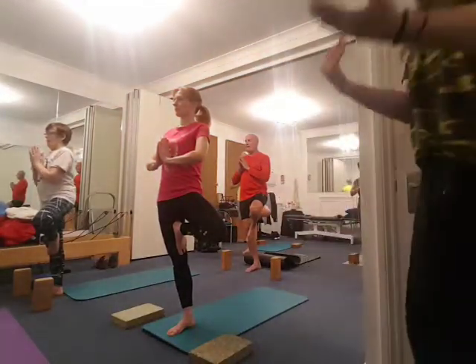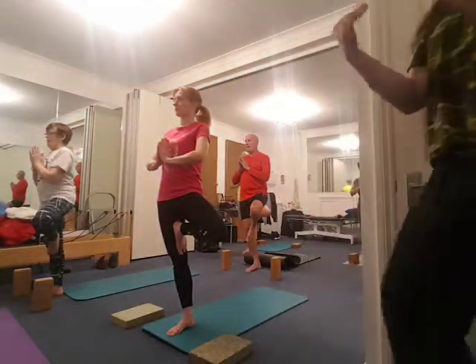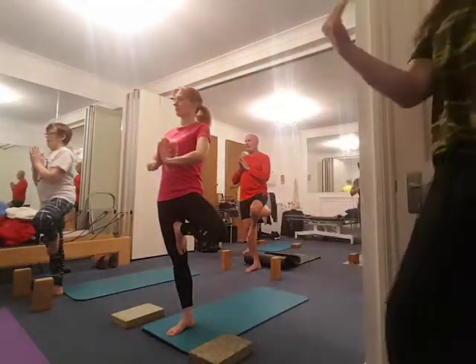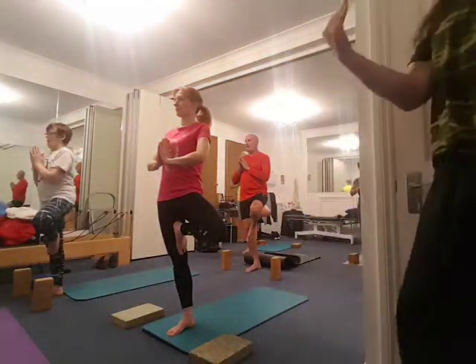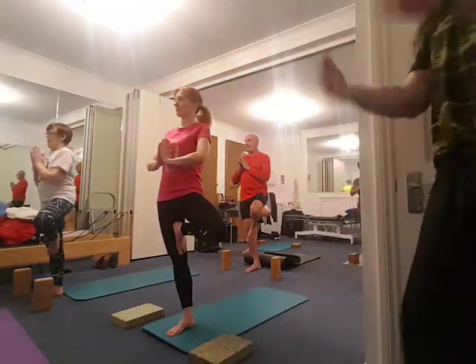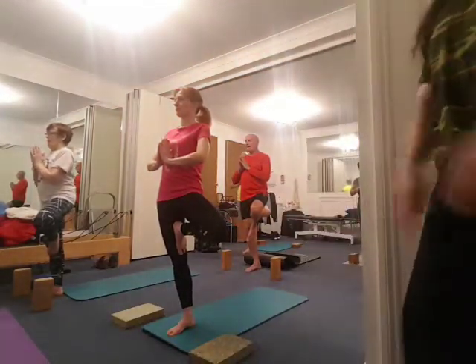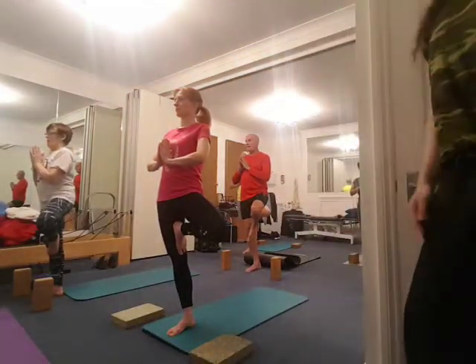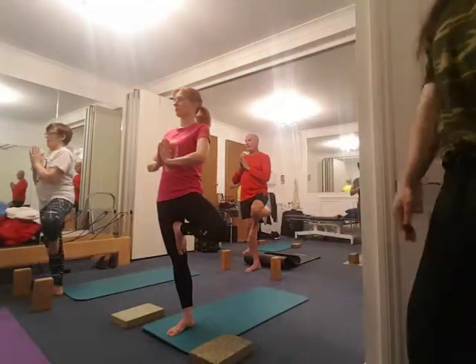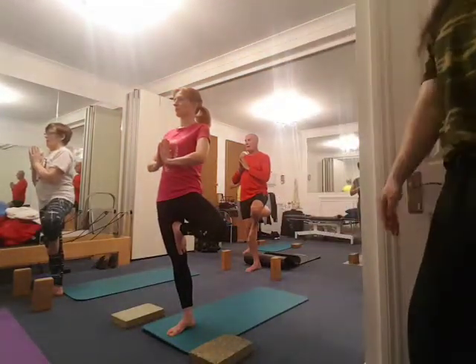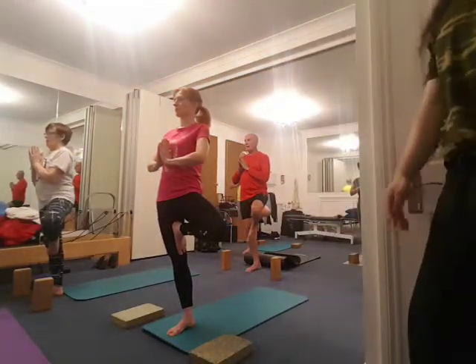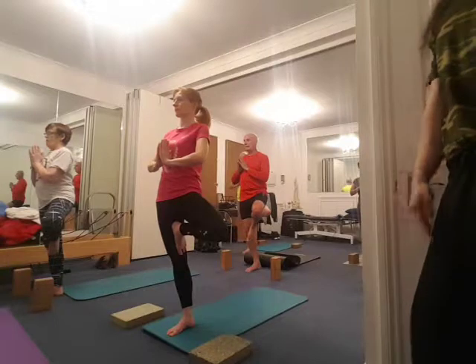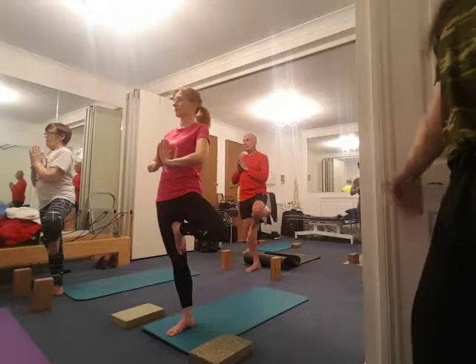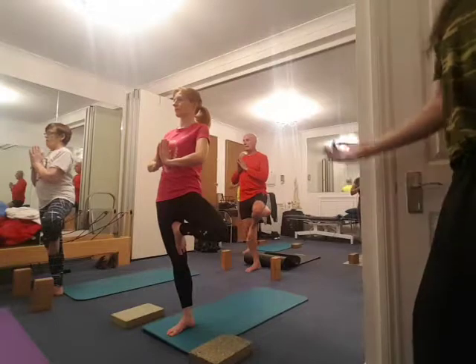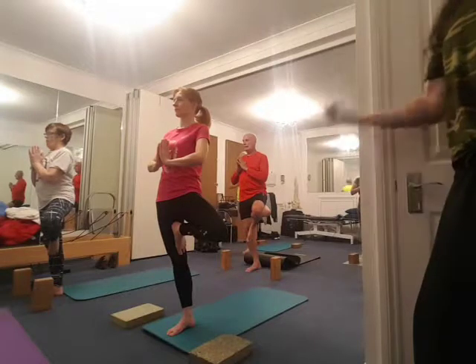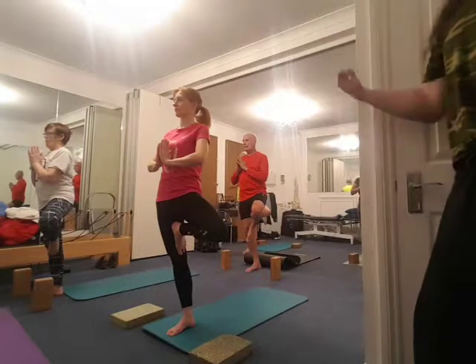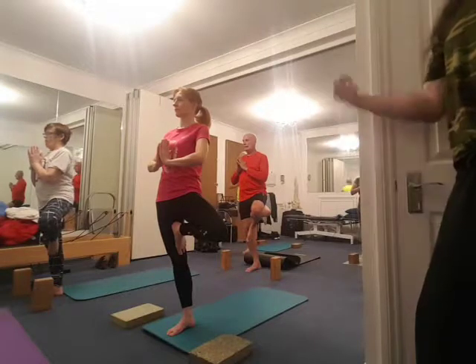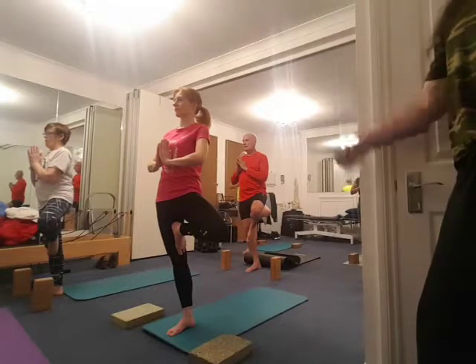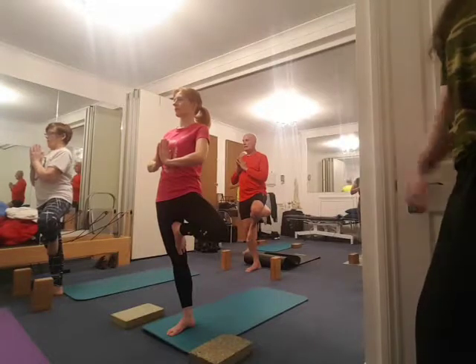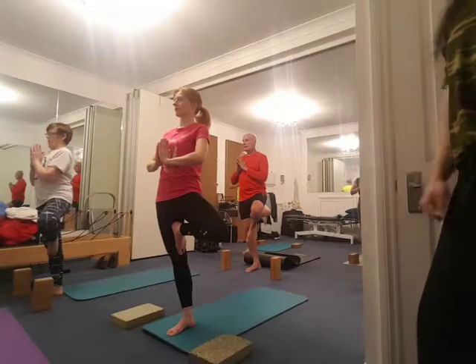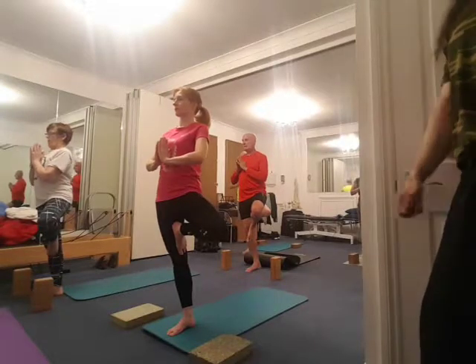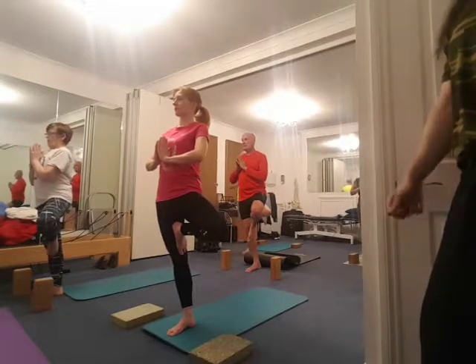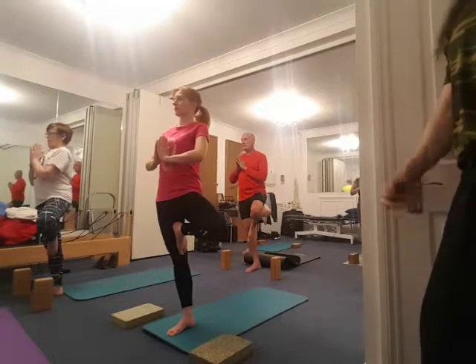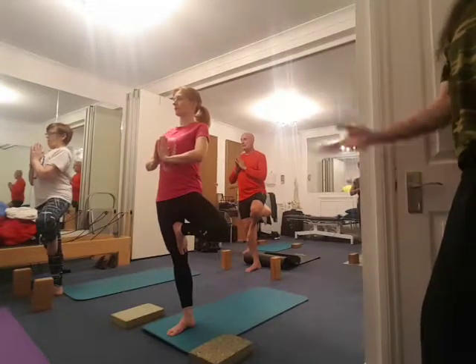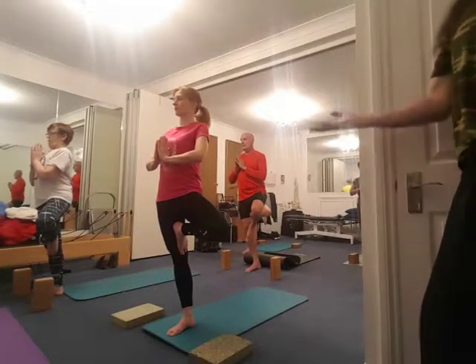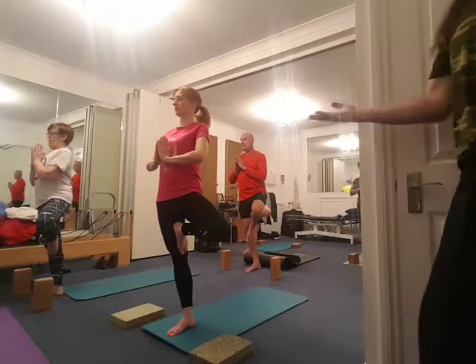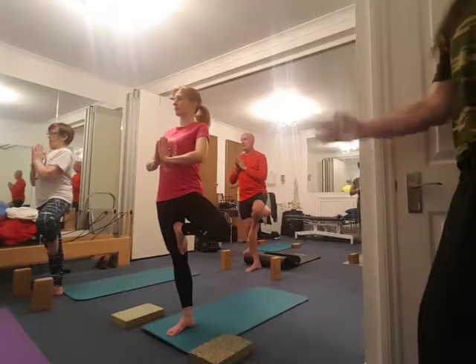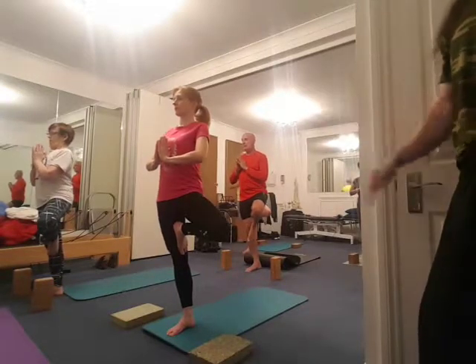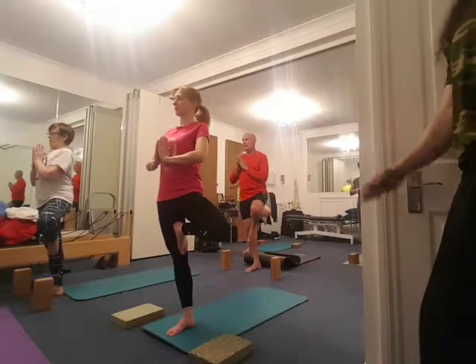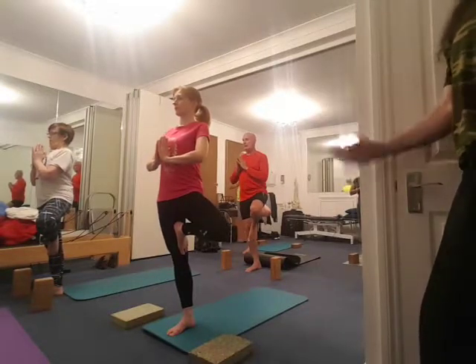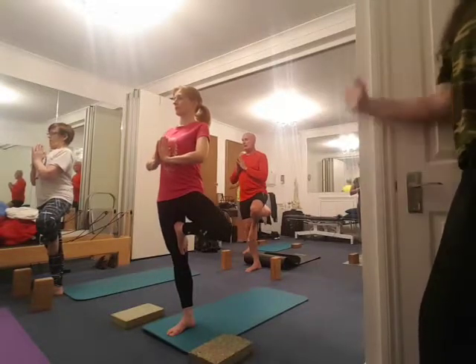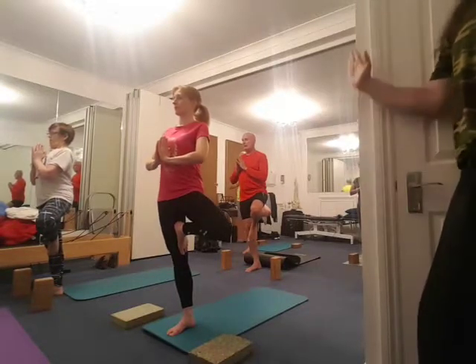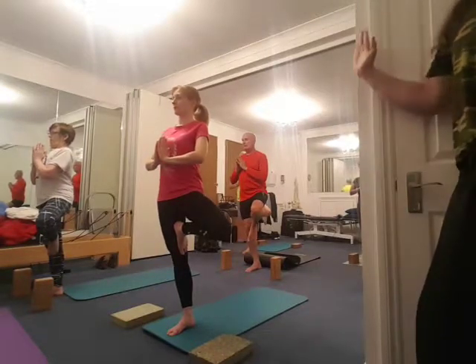Take the left knee back as much as you can. Really pull up the supporting leg, breathe again. Lift about the hips, breathe again.